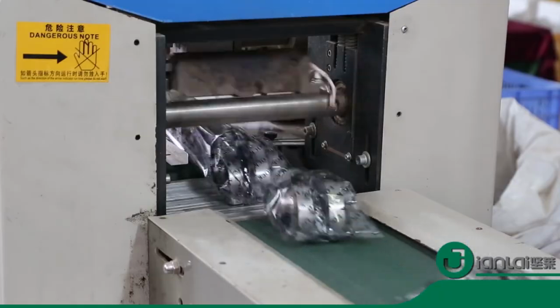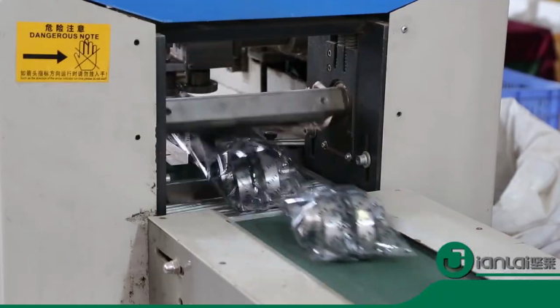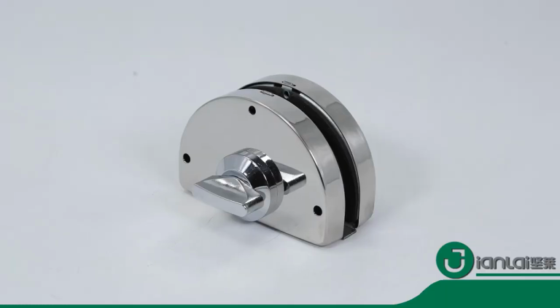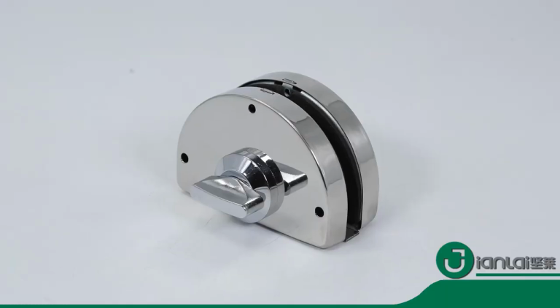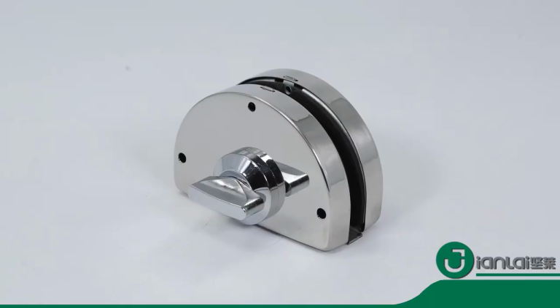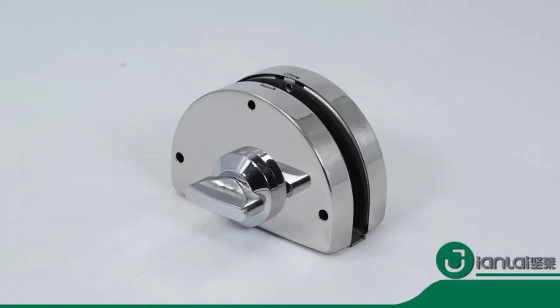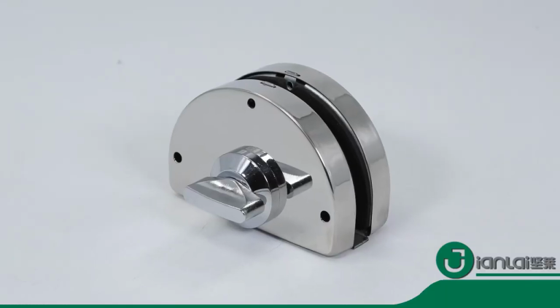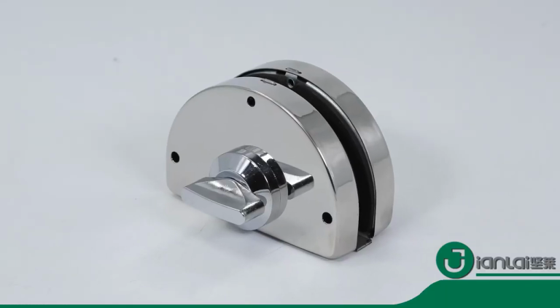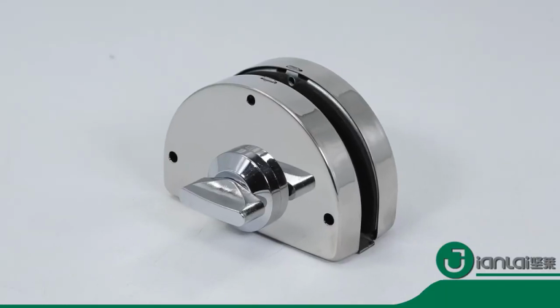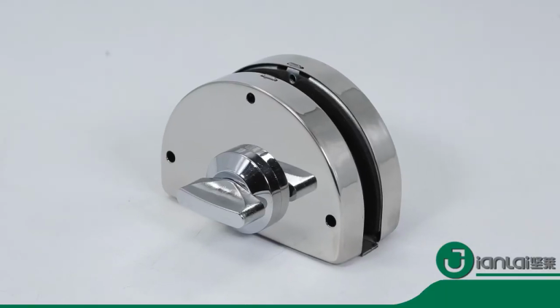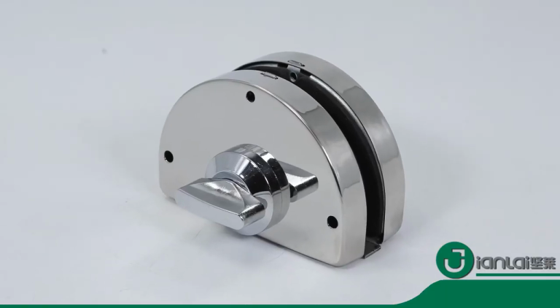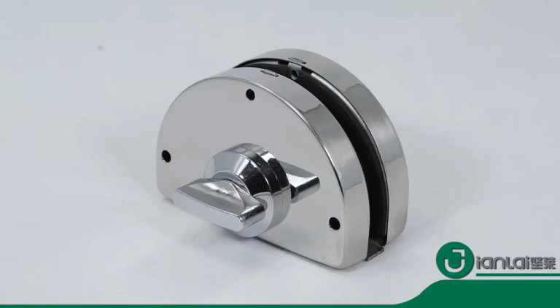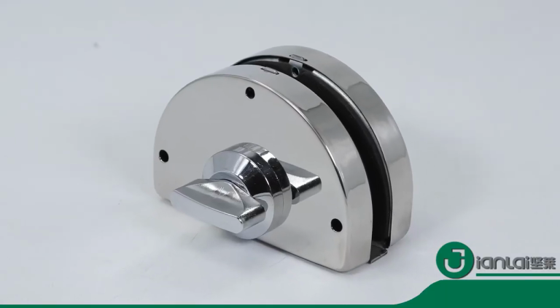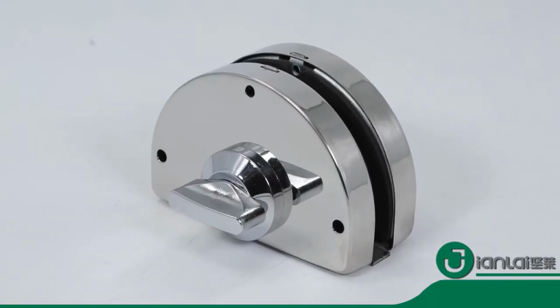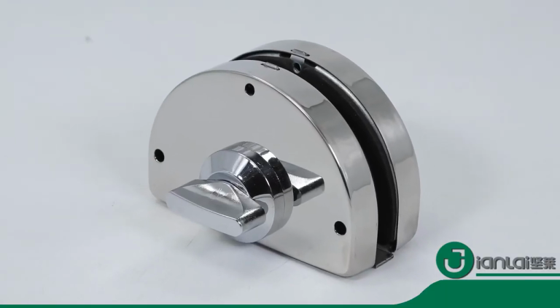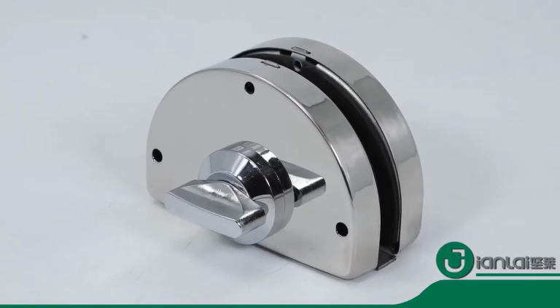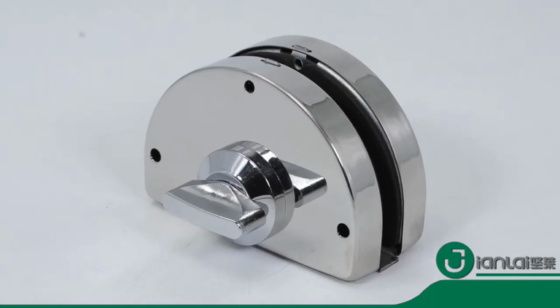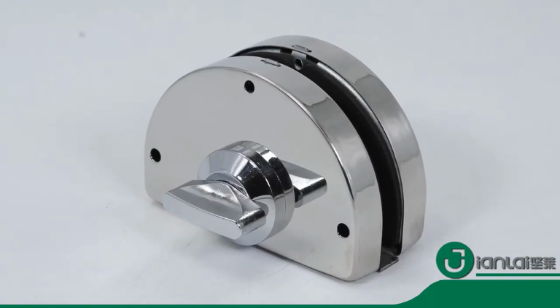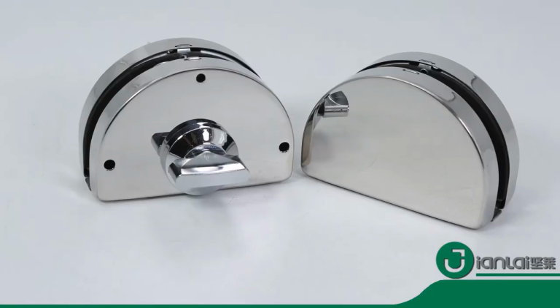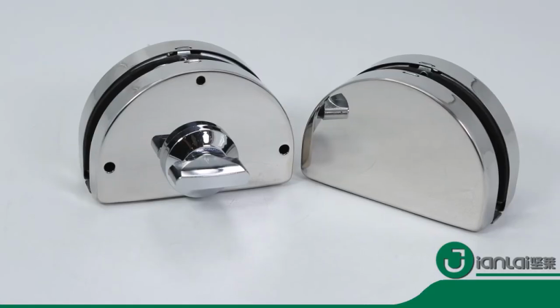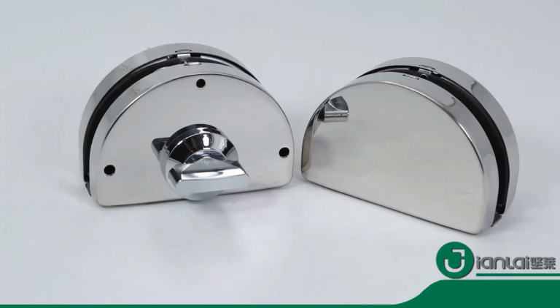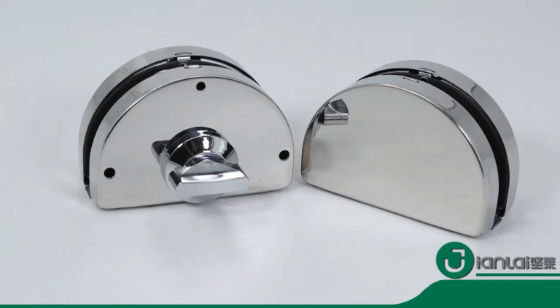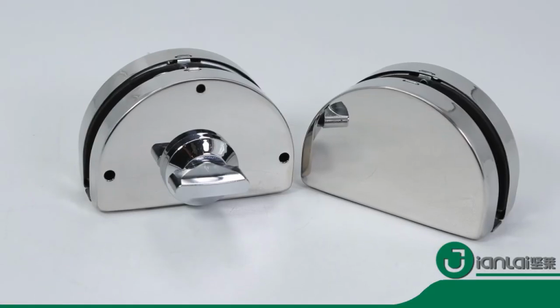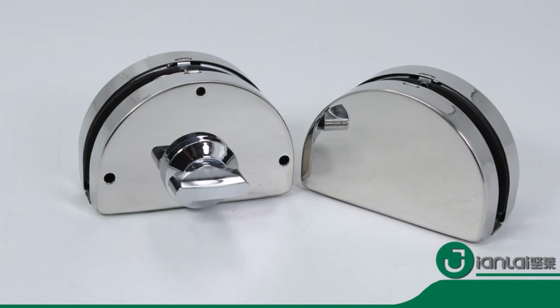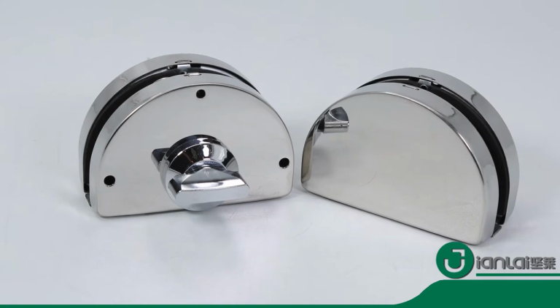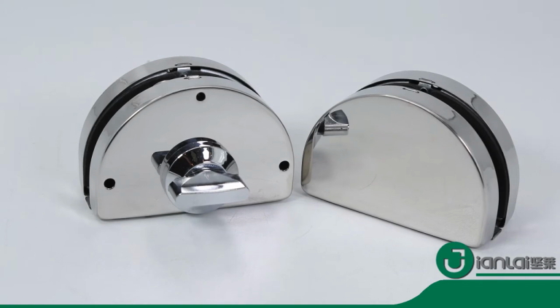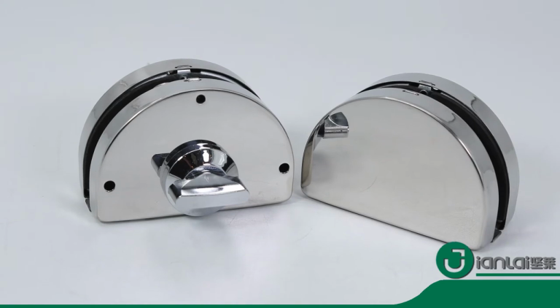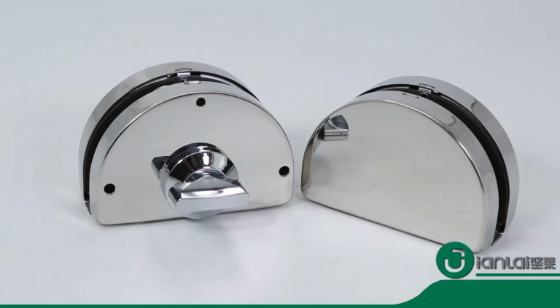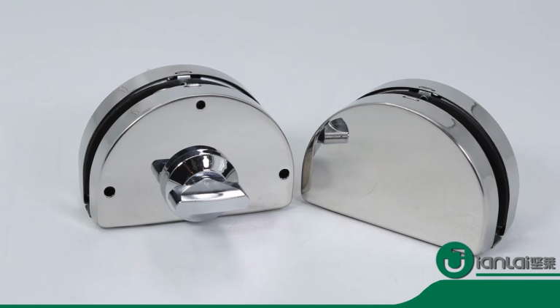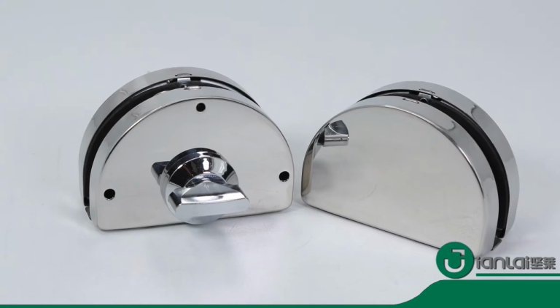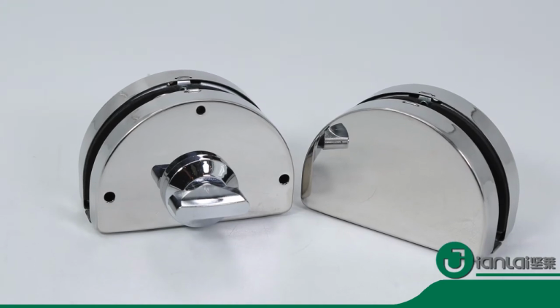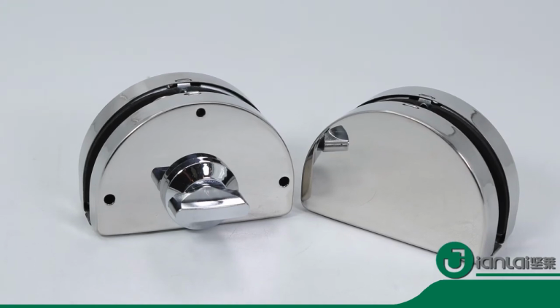This lock is also an anti-theft lock. You can install it on the door to prevent the thief from entering.